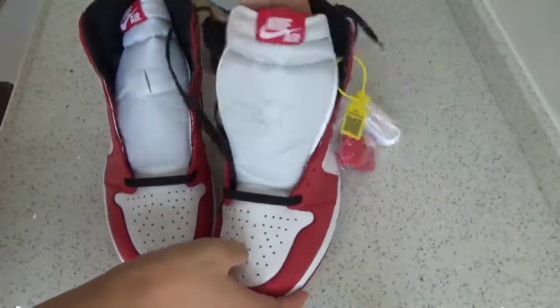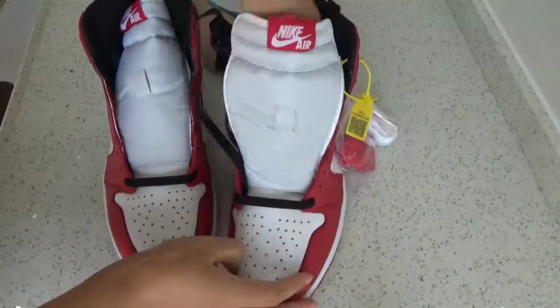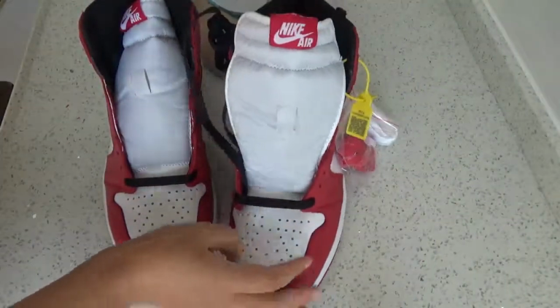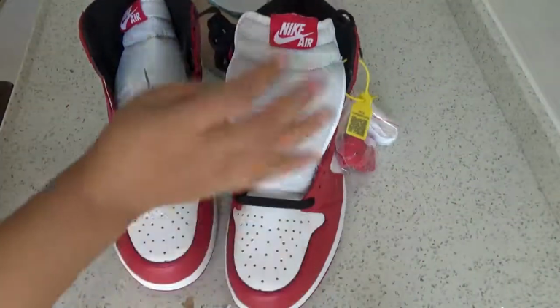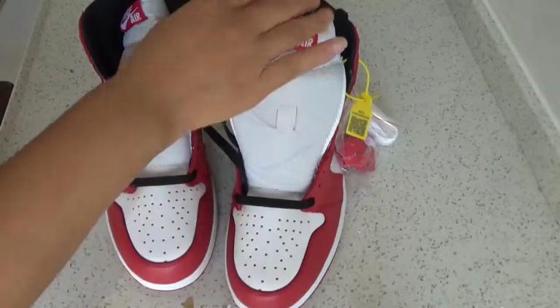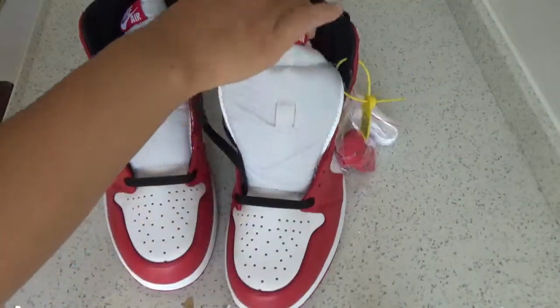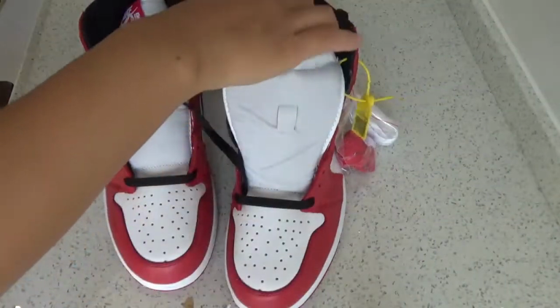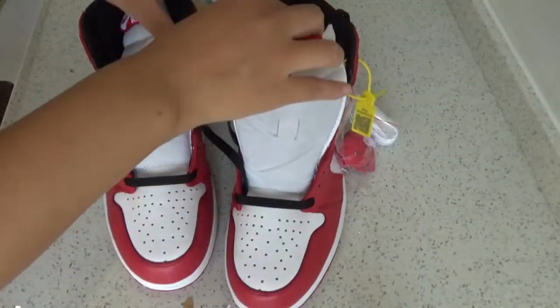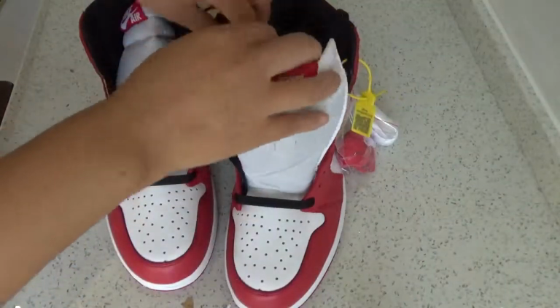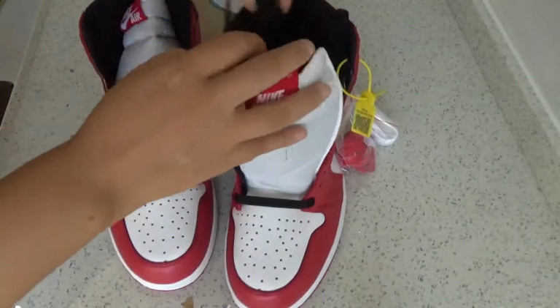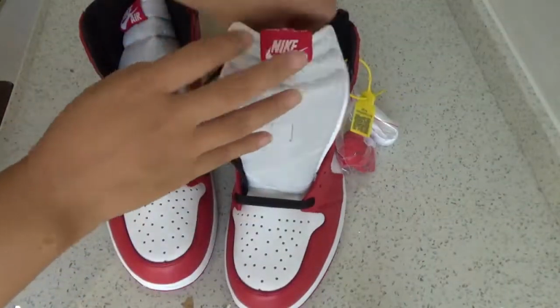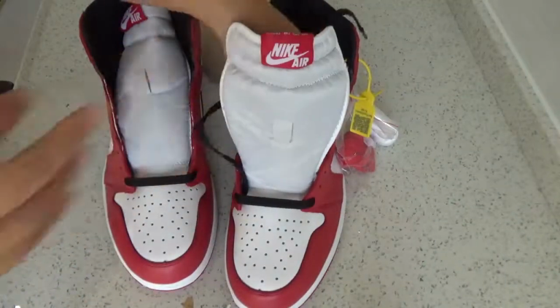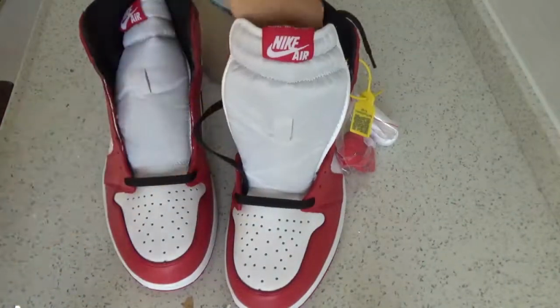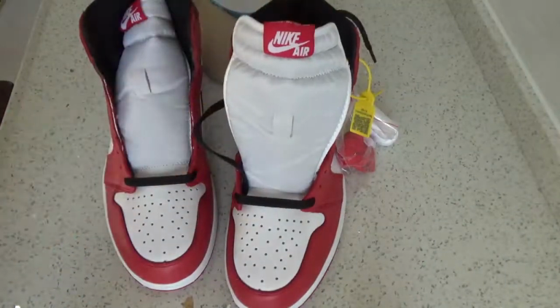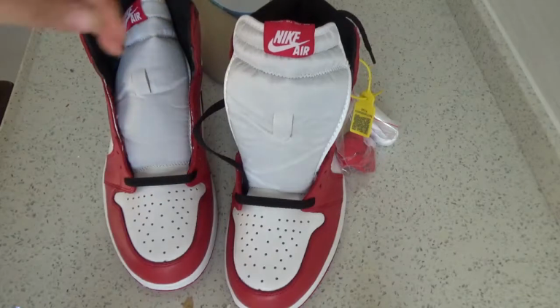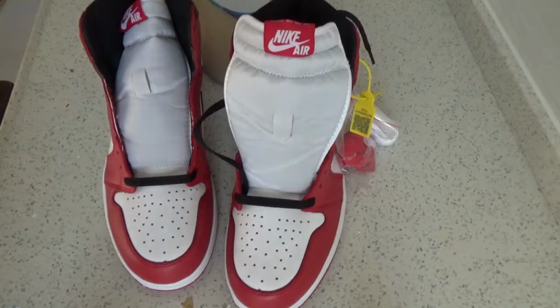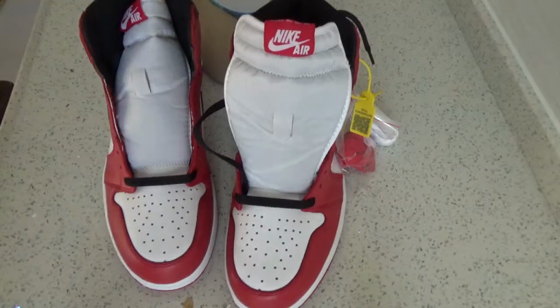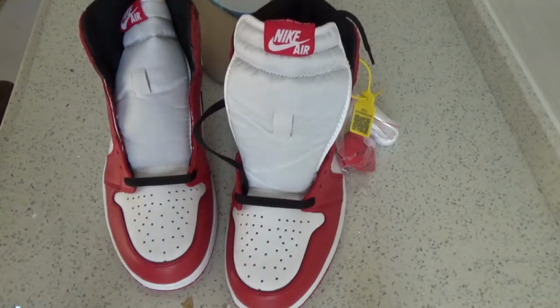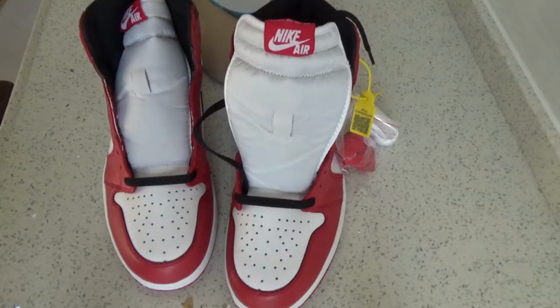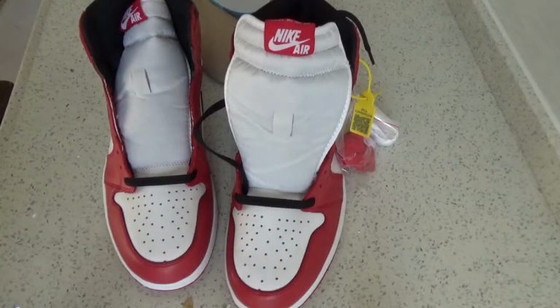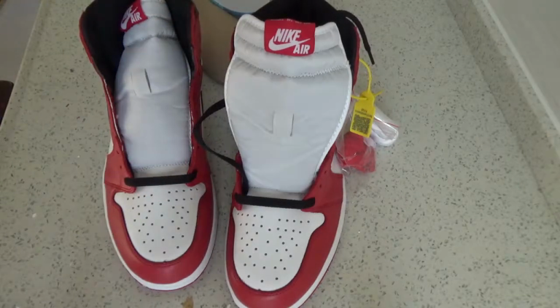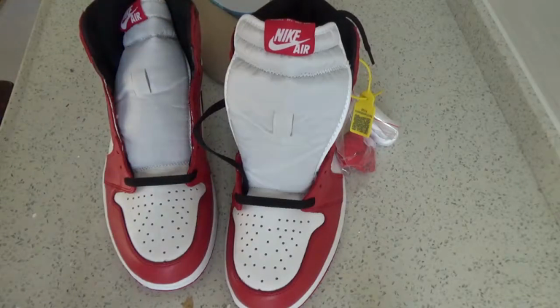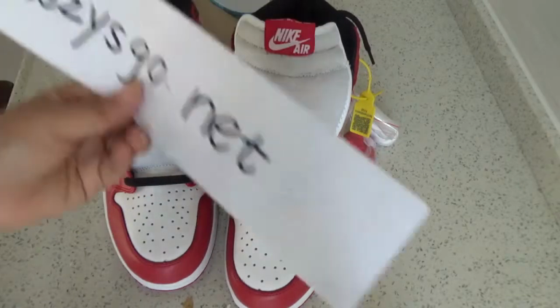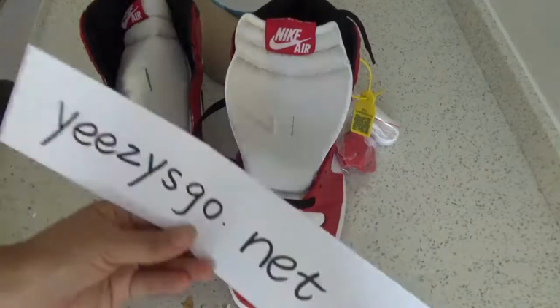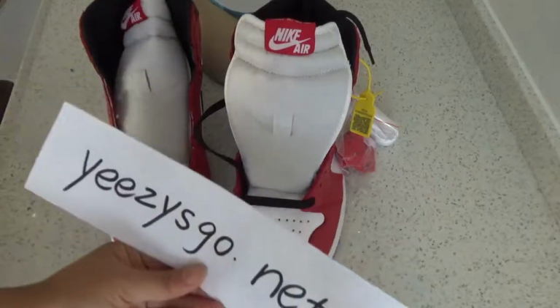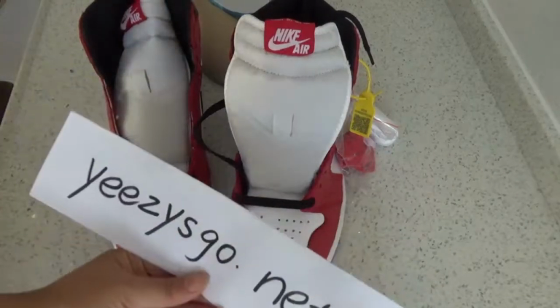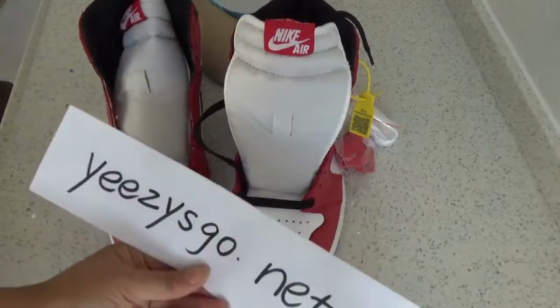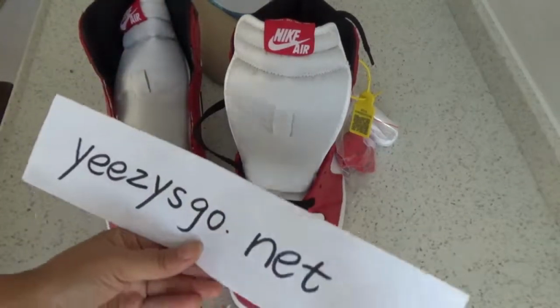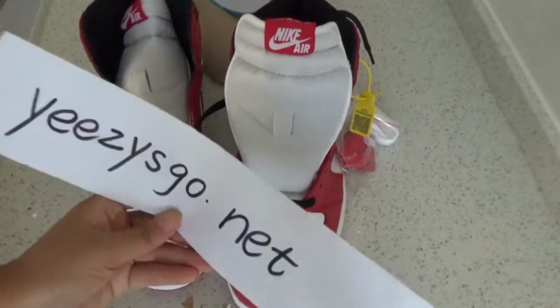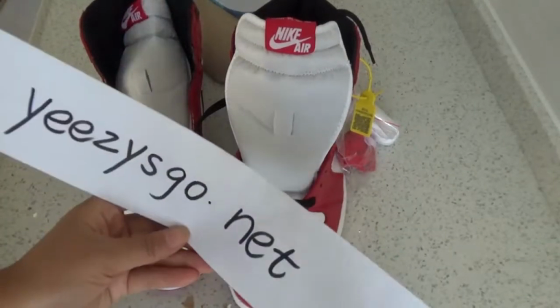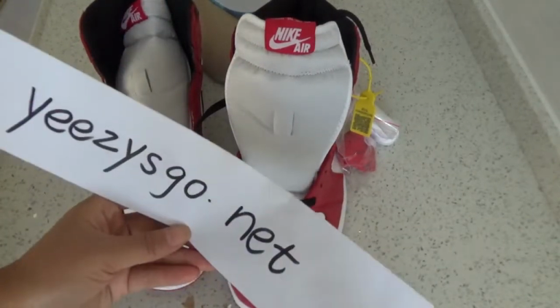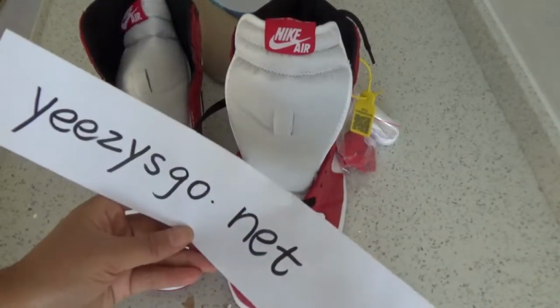If you like, you can go to my website, yeezysgo.net. Thank you for watching, see you.